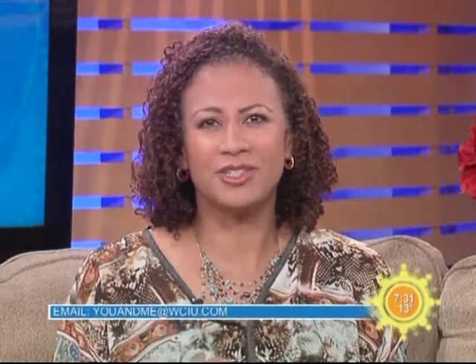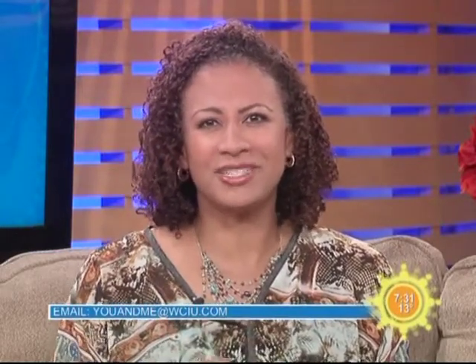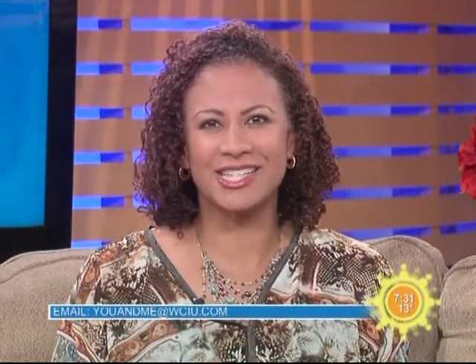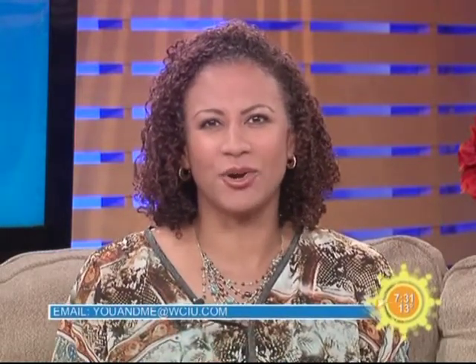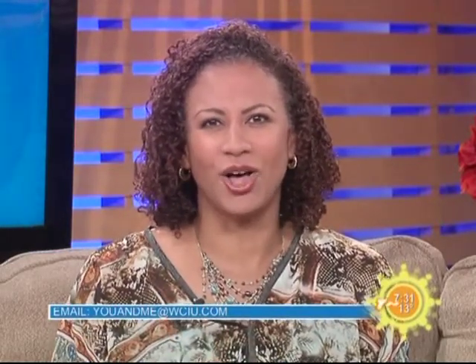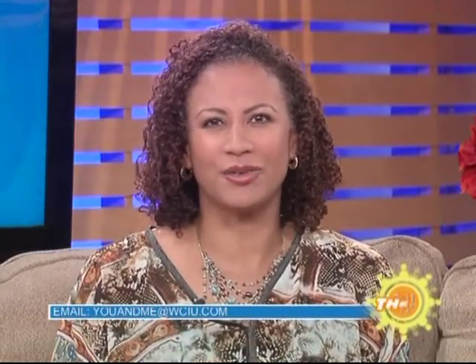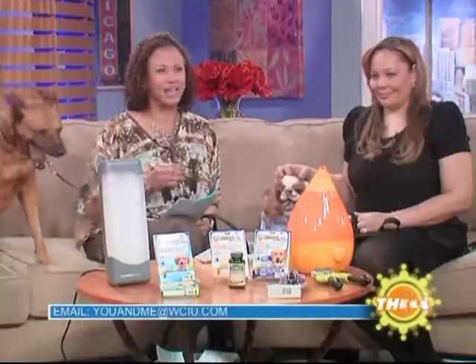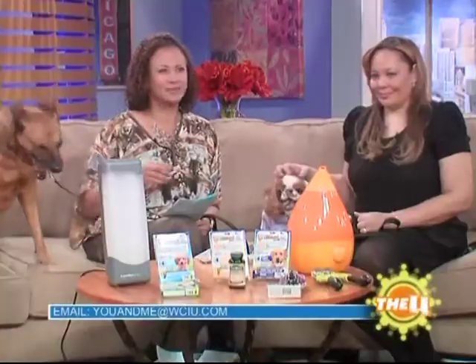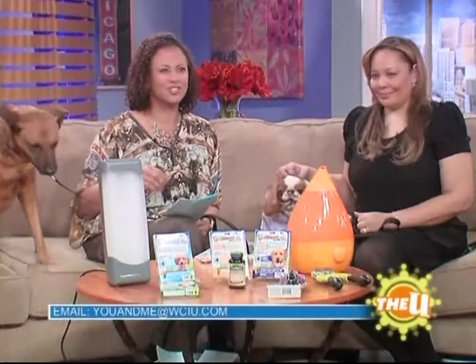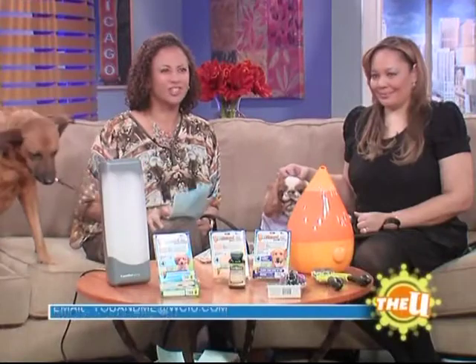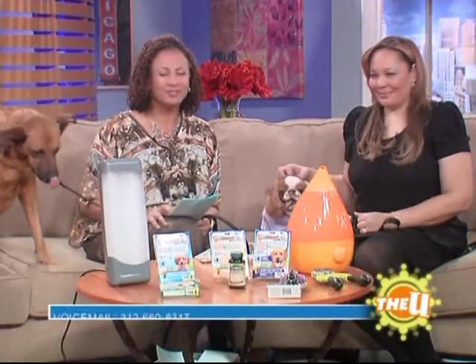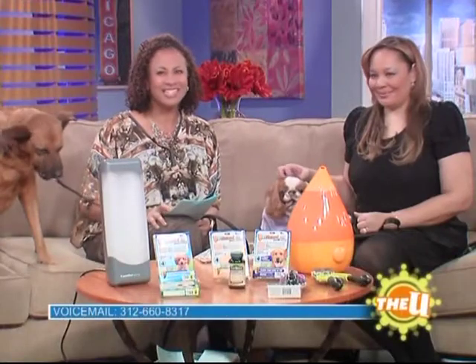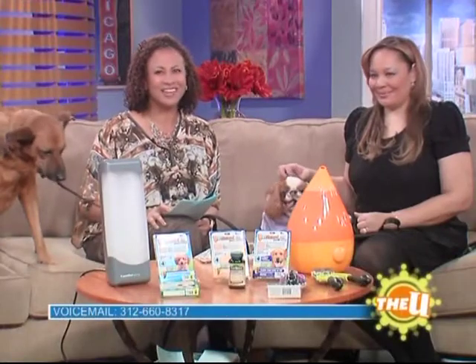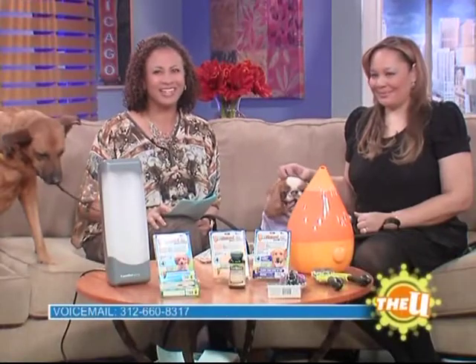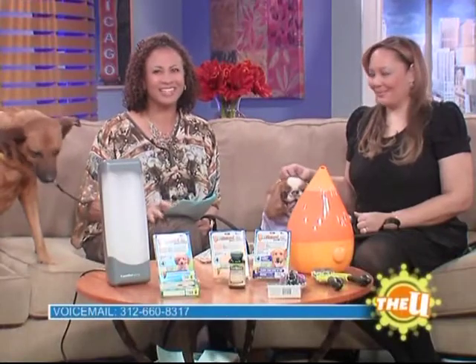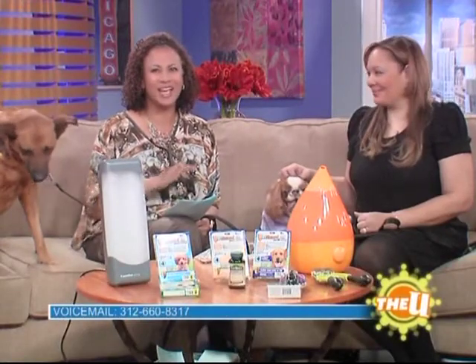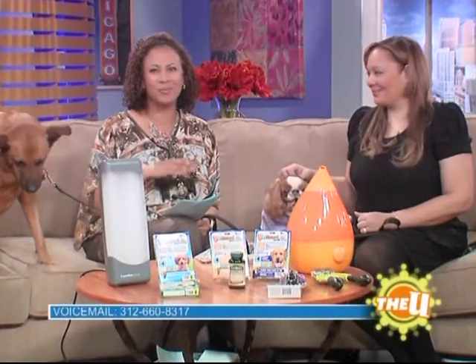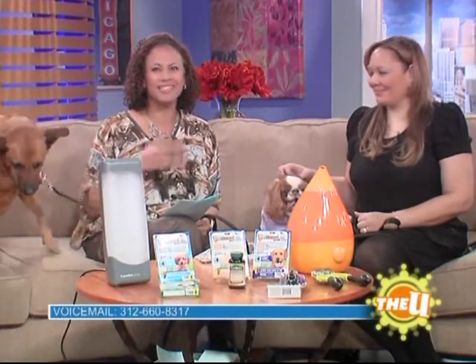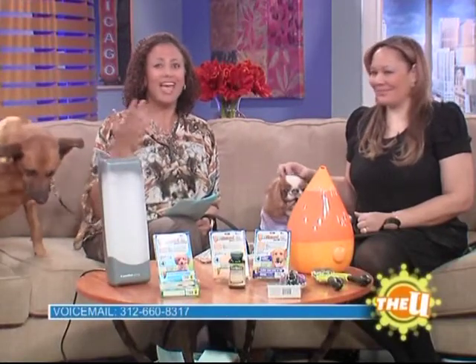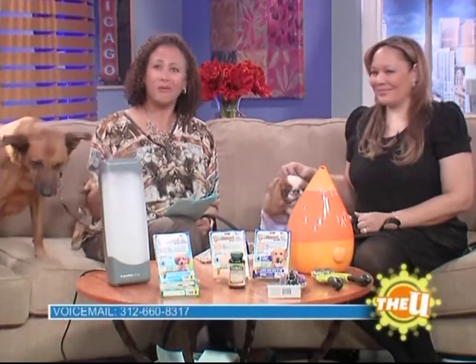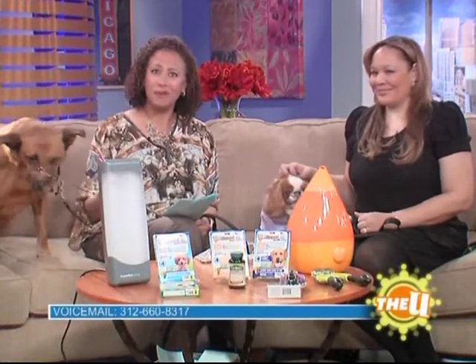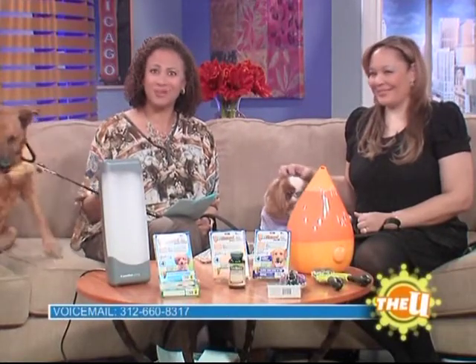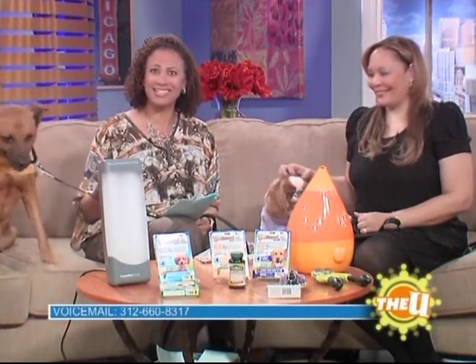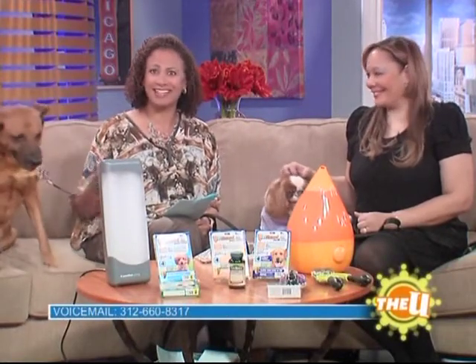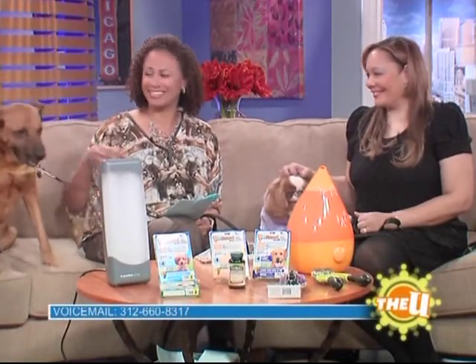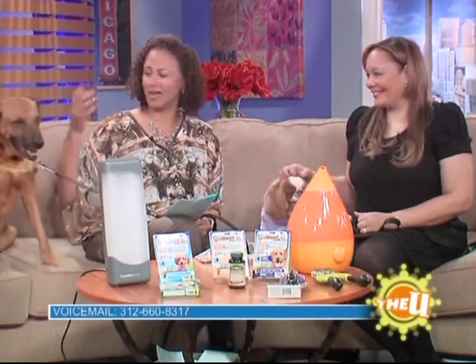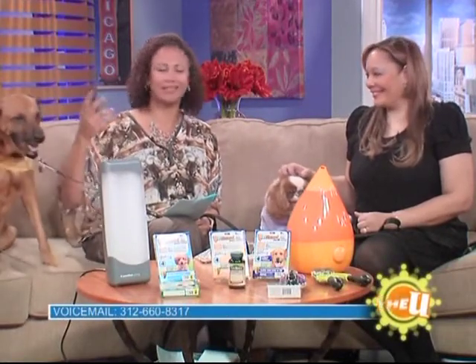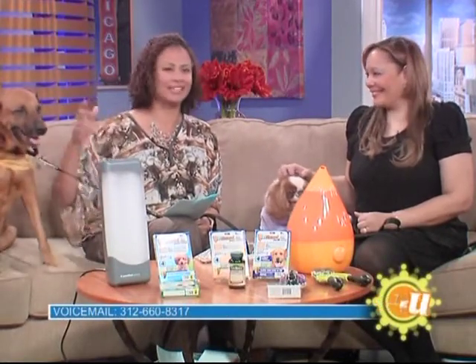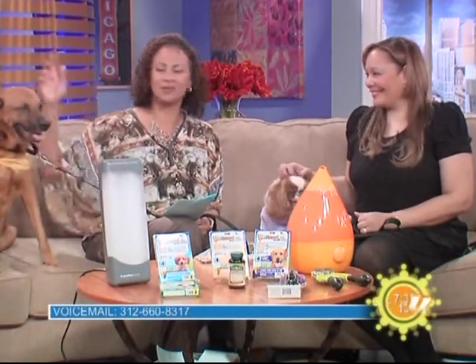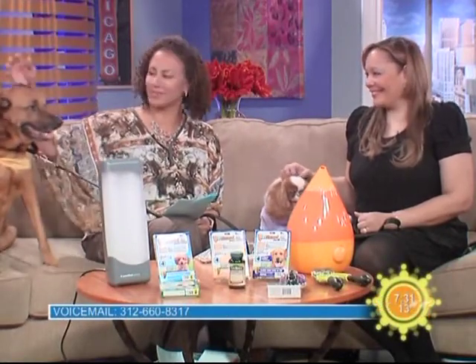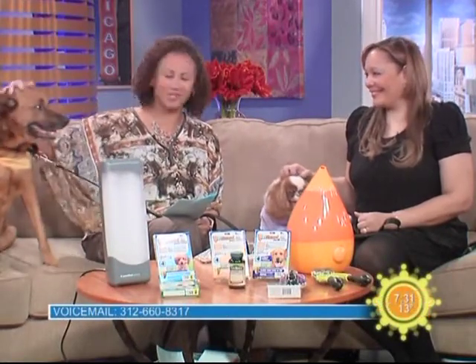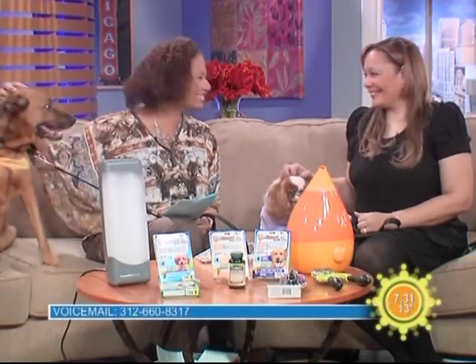Pet trend expert, author, and columnist Charlotte Reed is here right now to help us help our pets during this winter season.